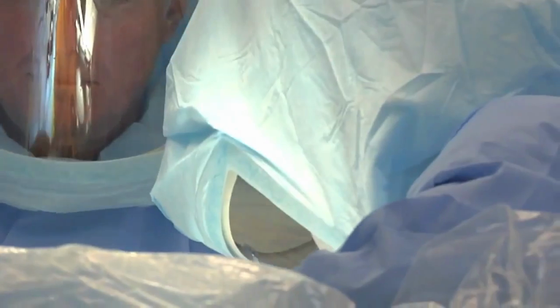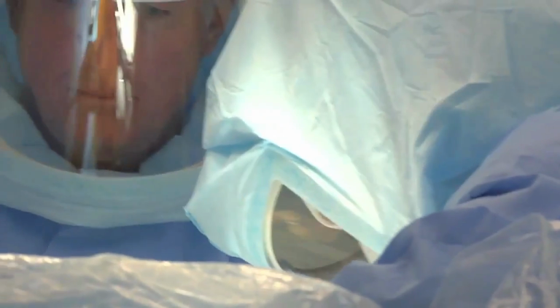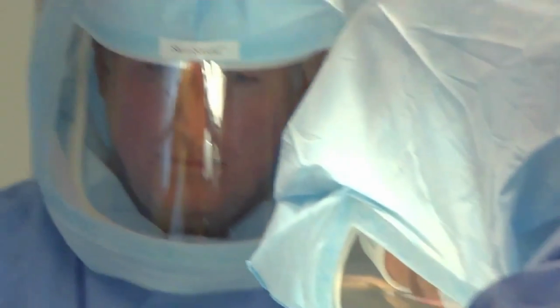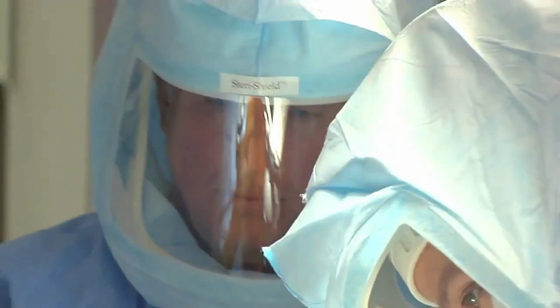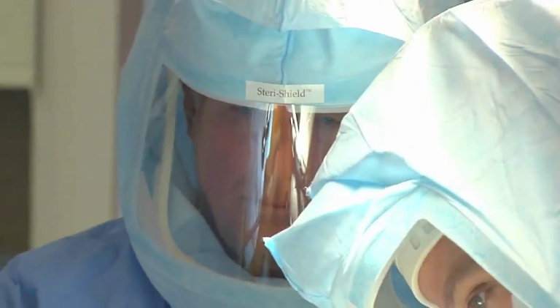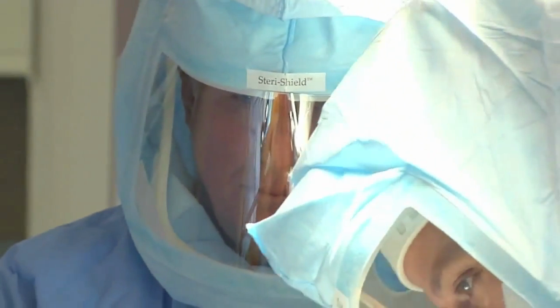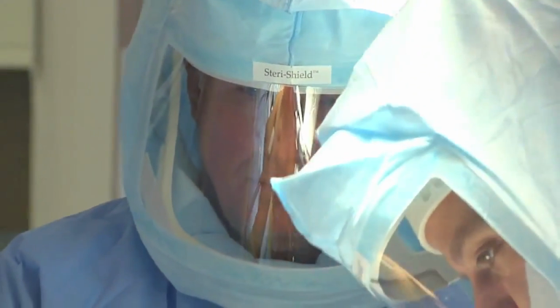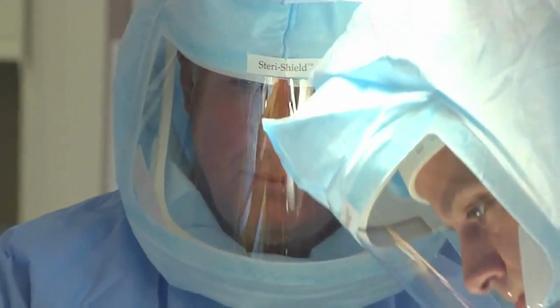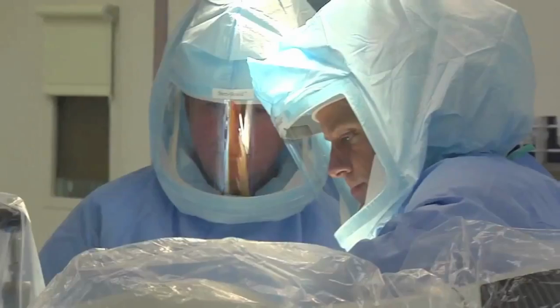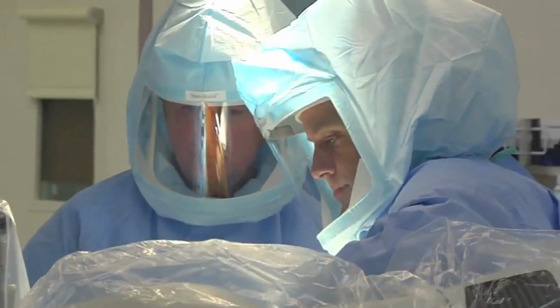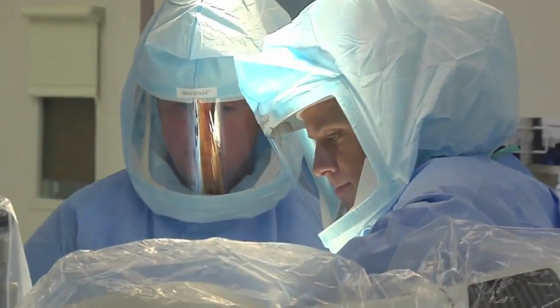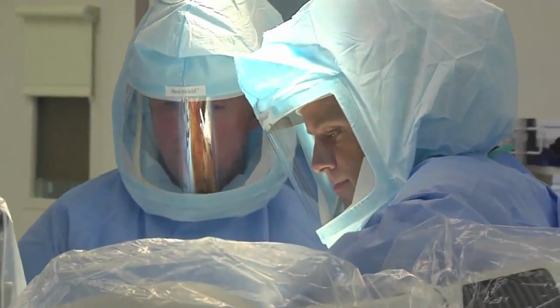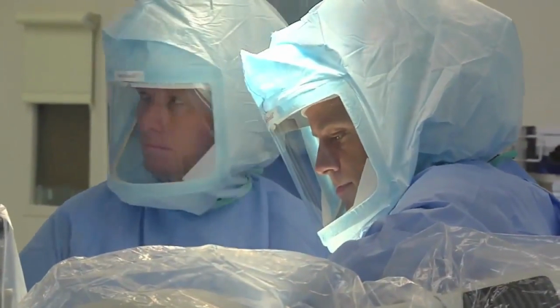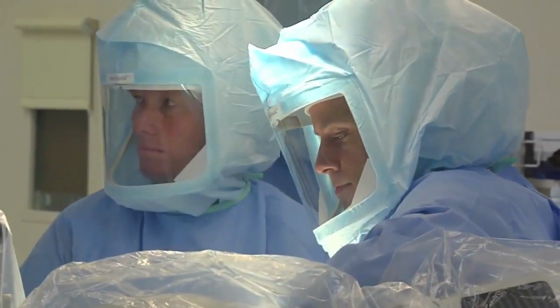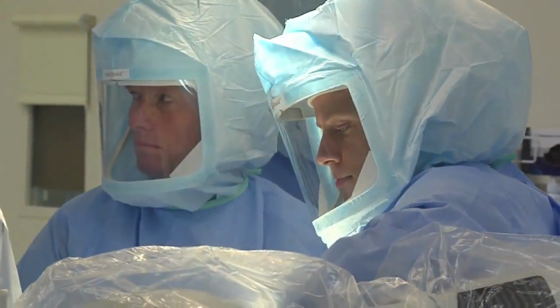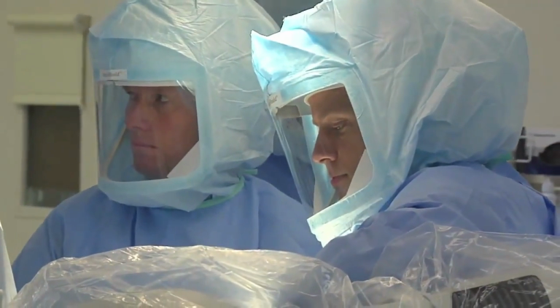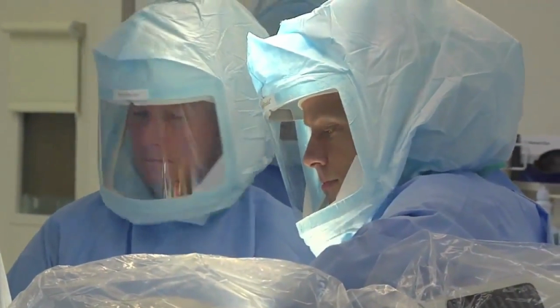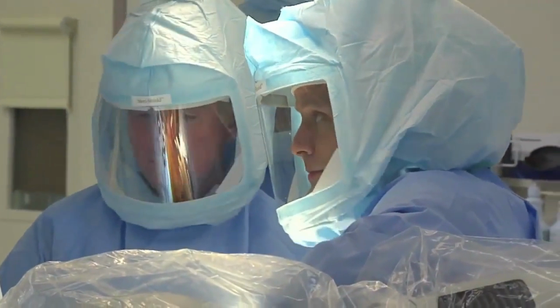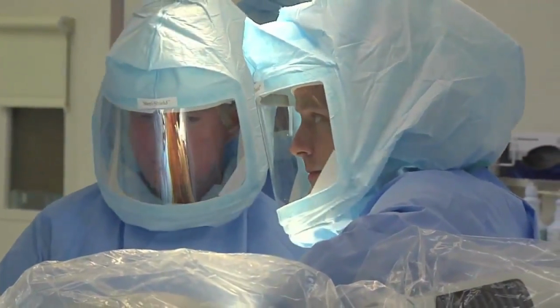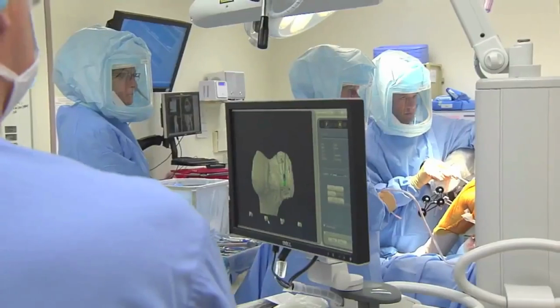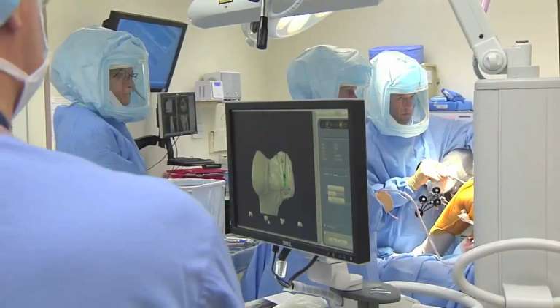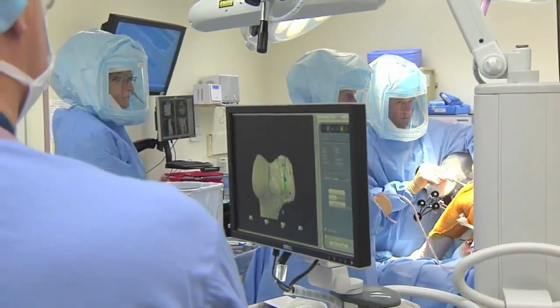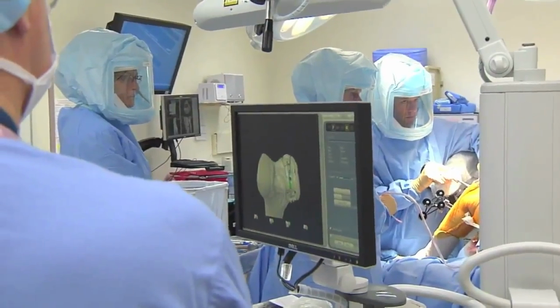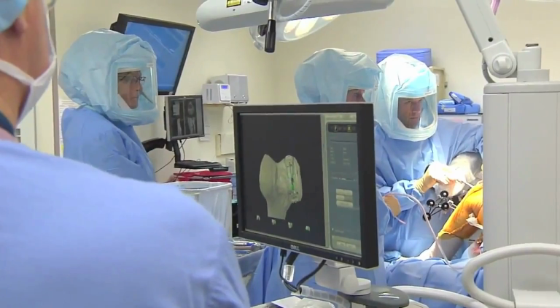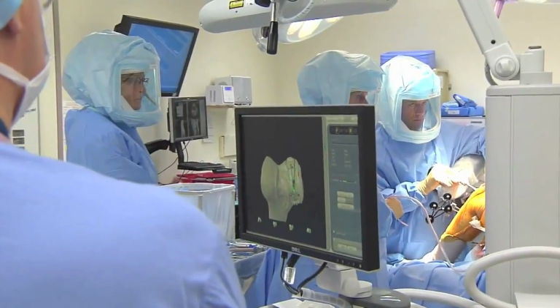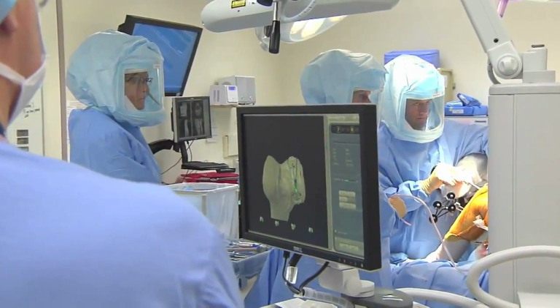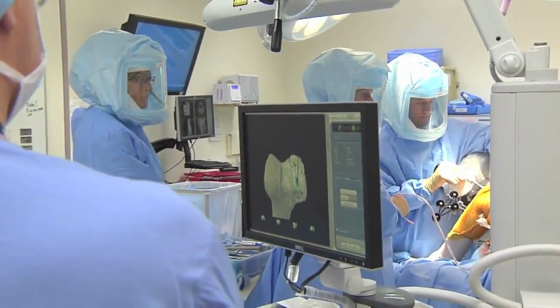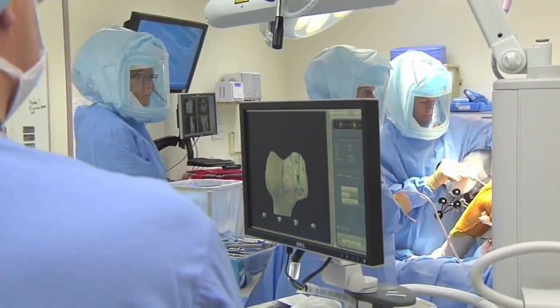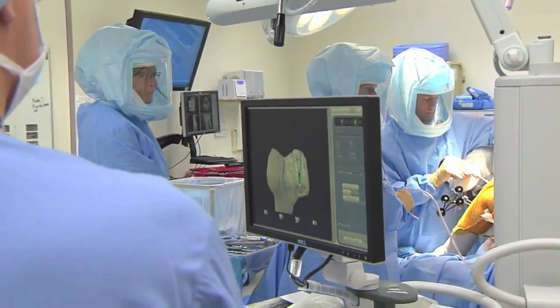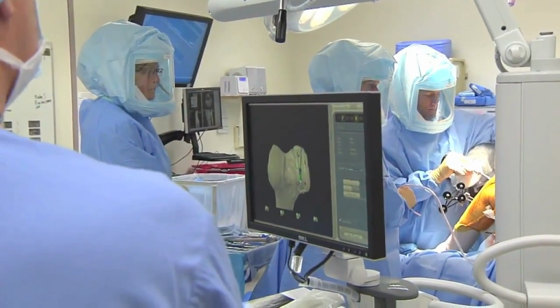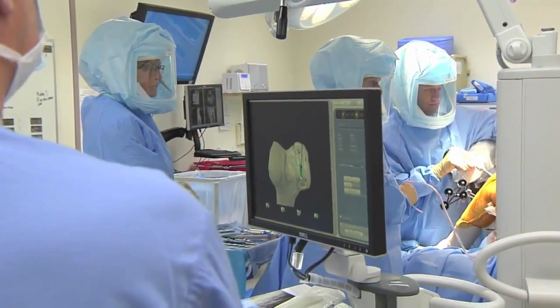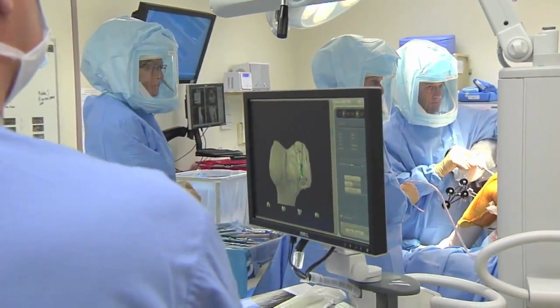Nancy's surgeon, Dr. Thomas Malvitz, and Dr. Gregory Galladay were the first surgeons in Michigan to use this robotic technology.